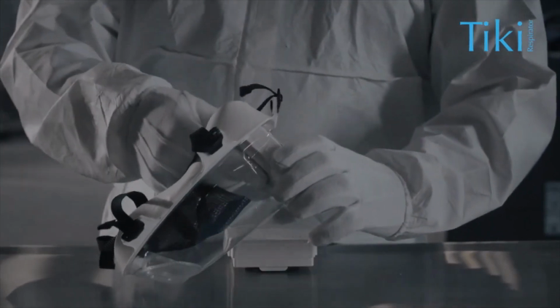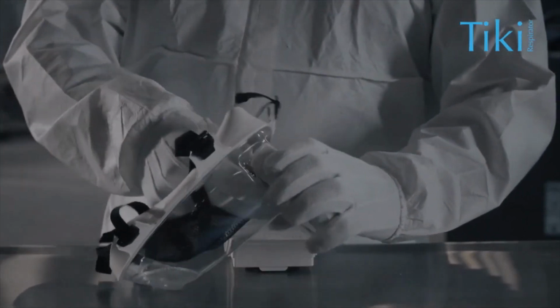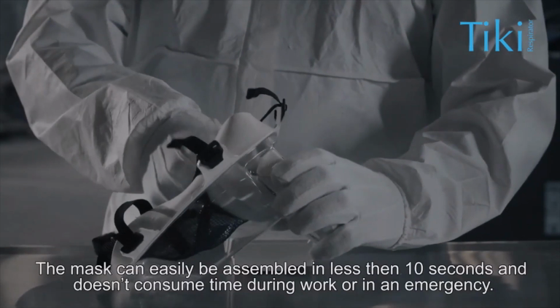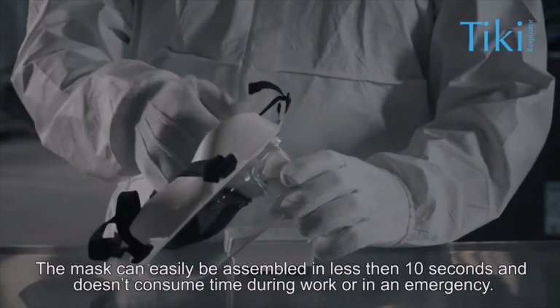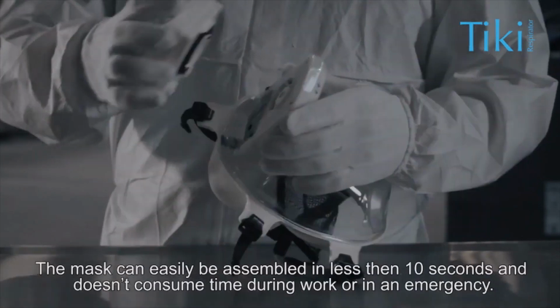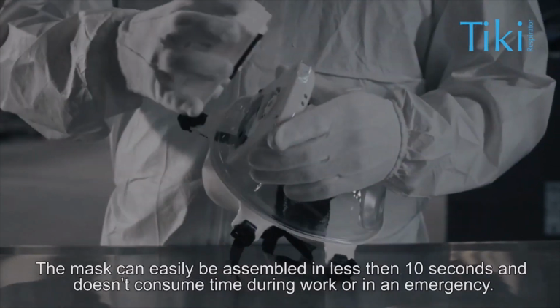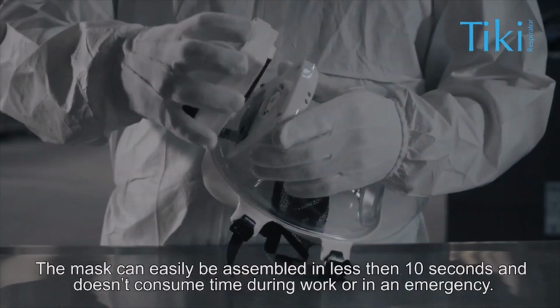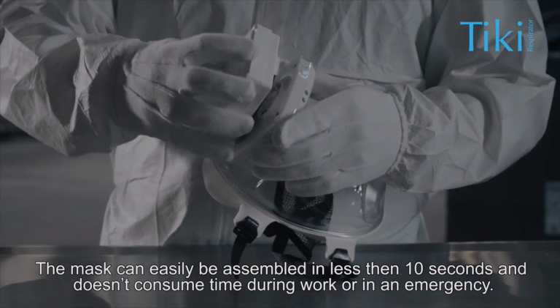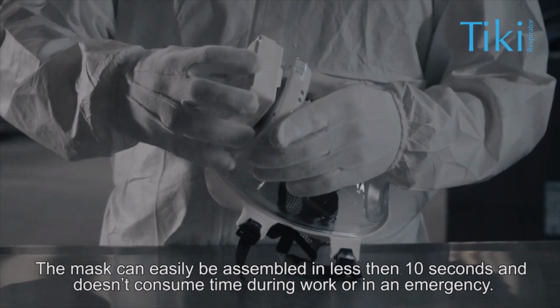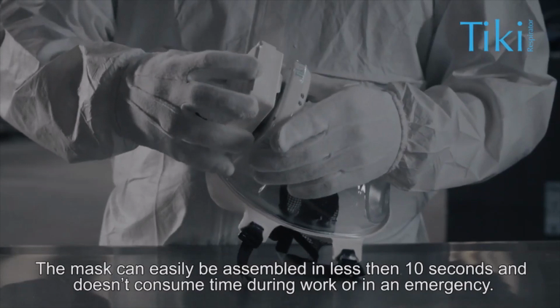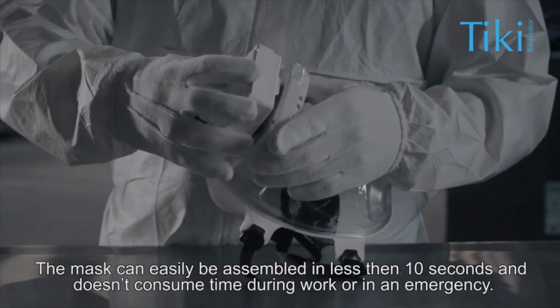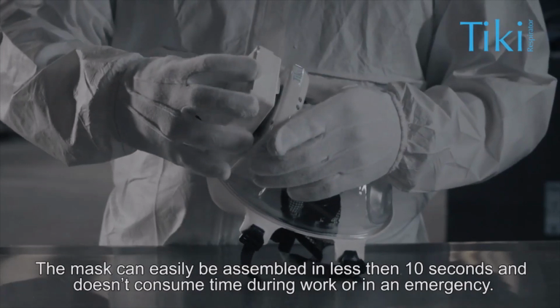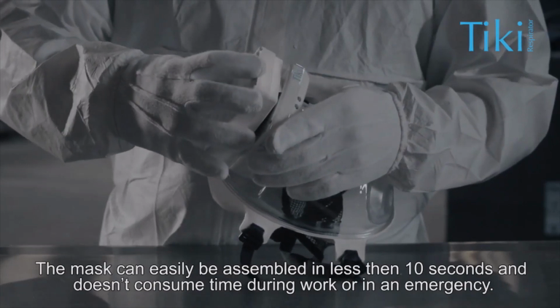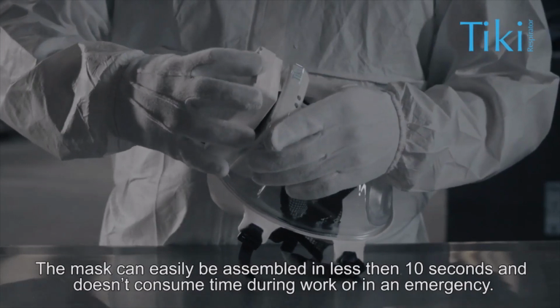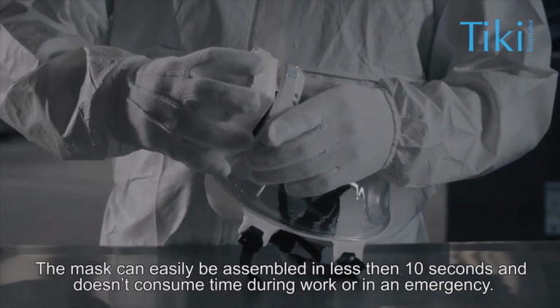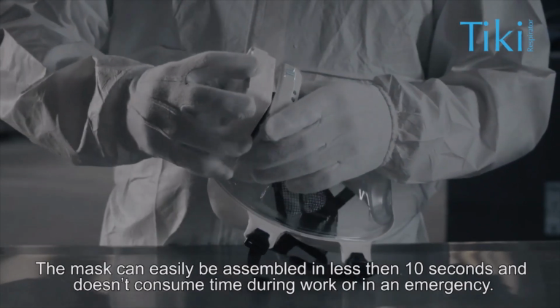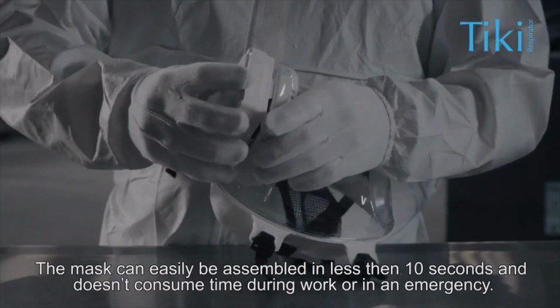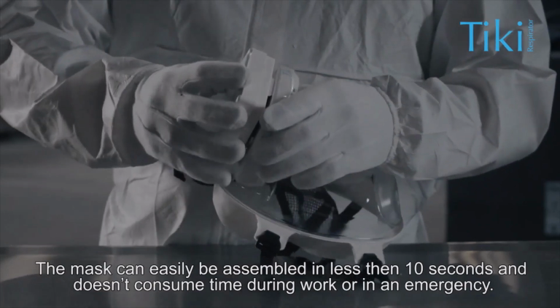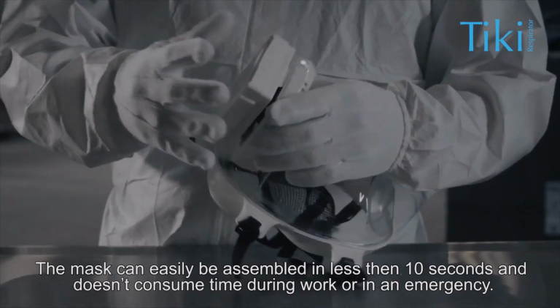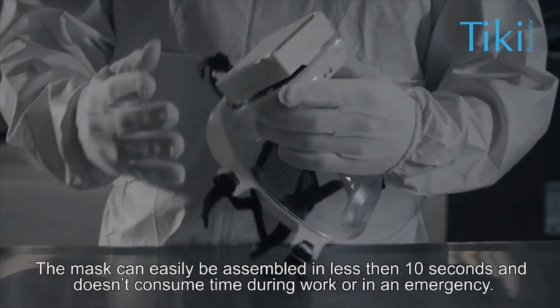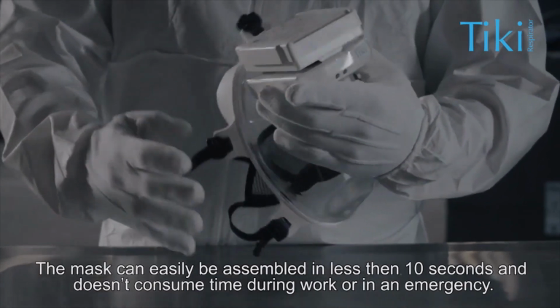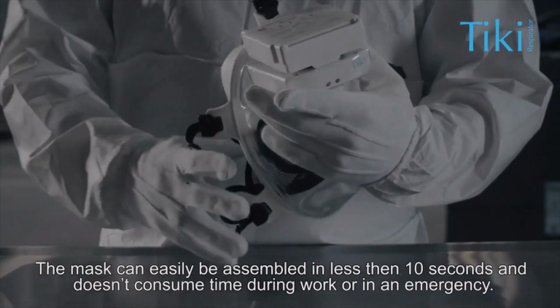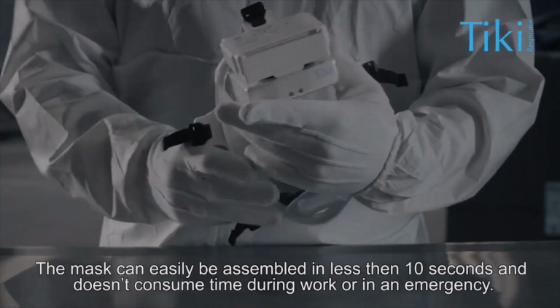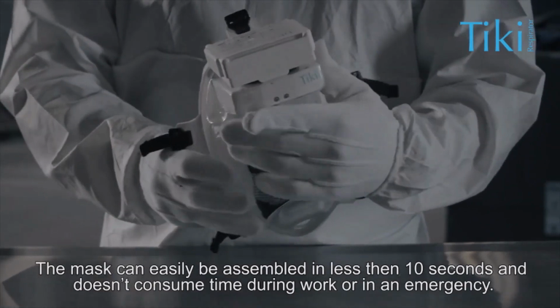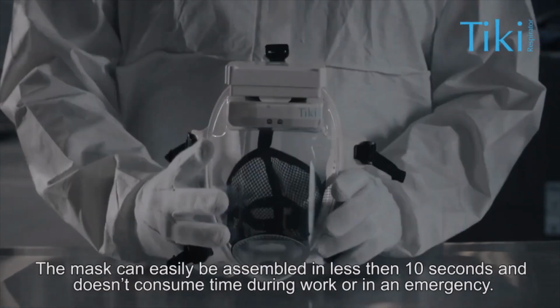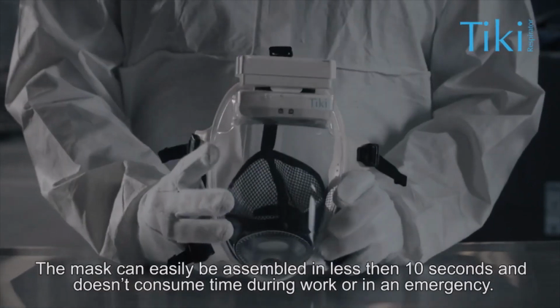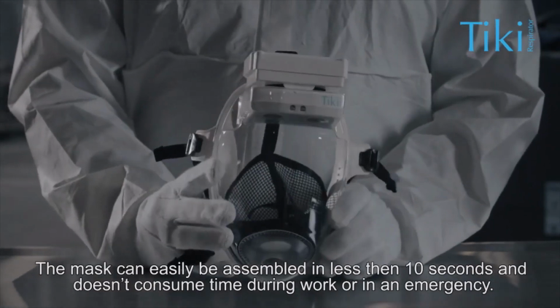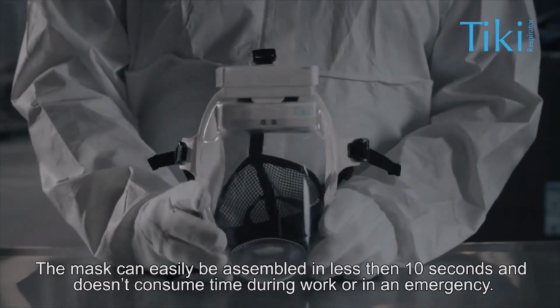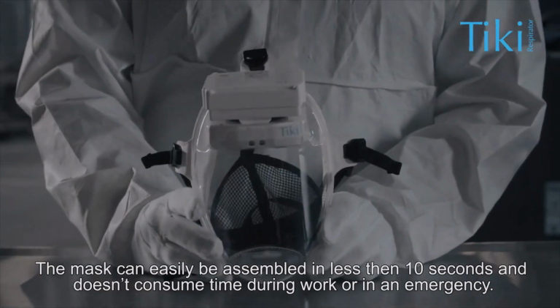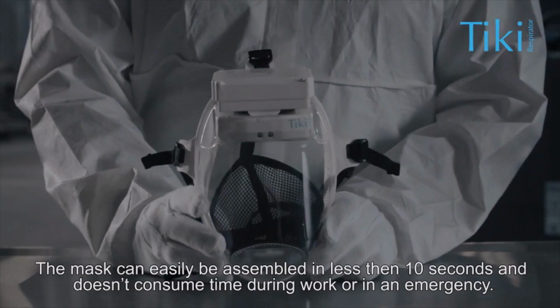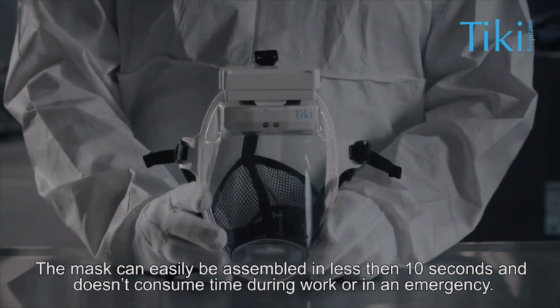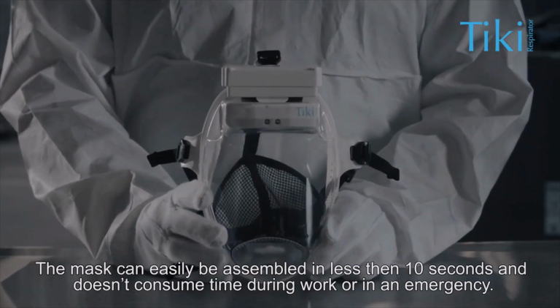A mask can easily be assembled in less than 10 seconds and doesn't consume time during work or in an emergency.